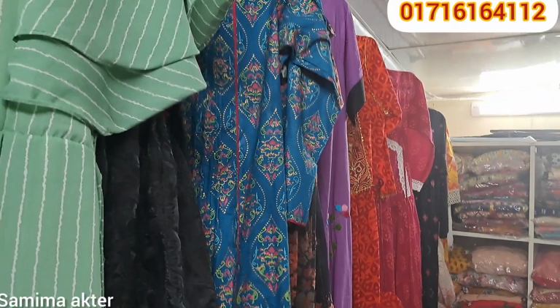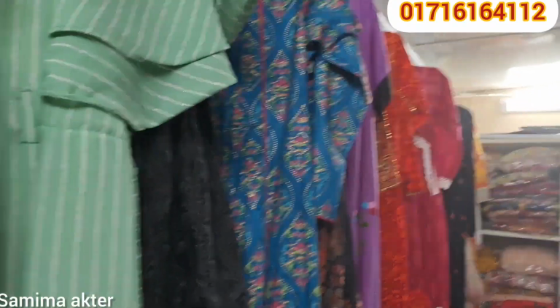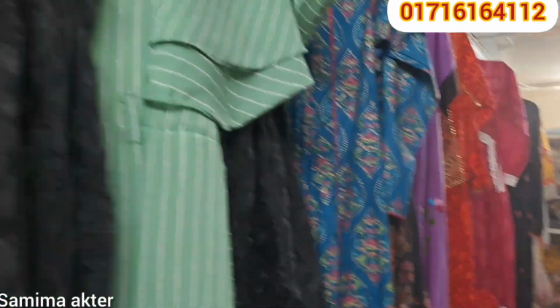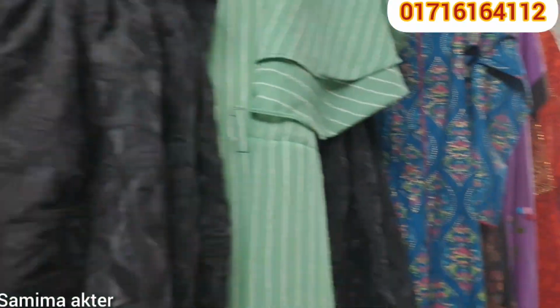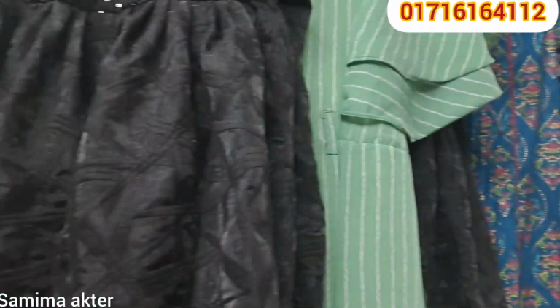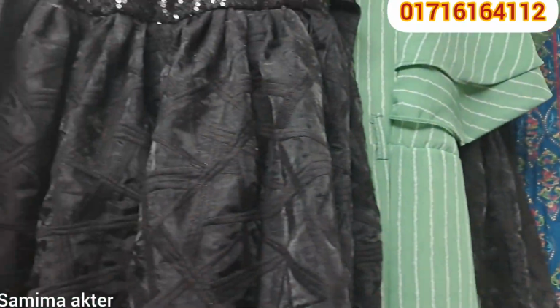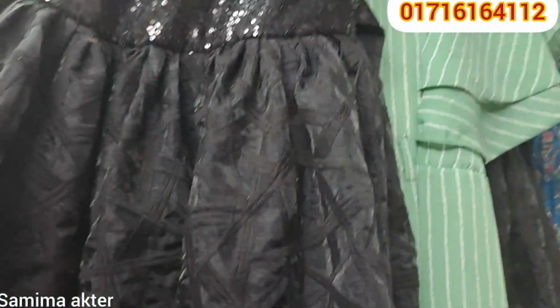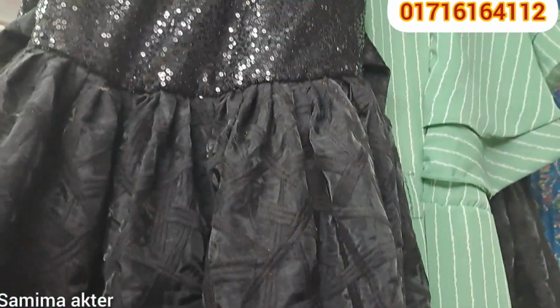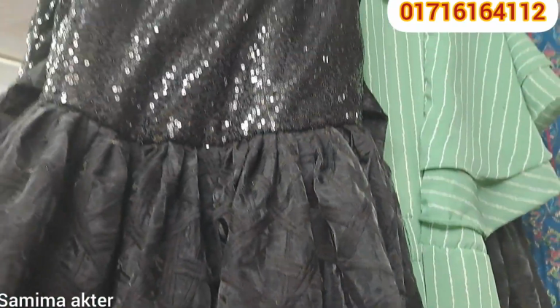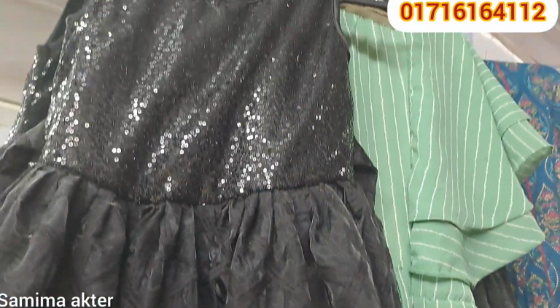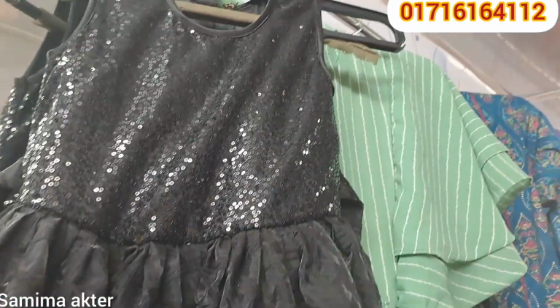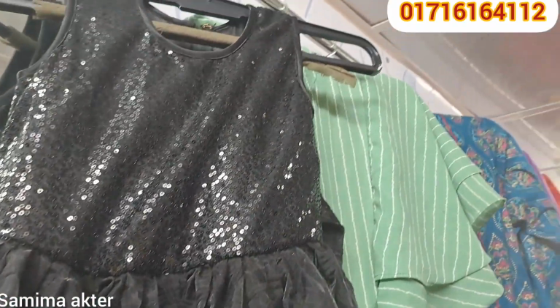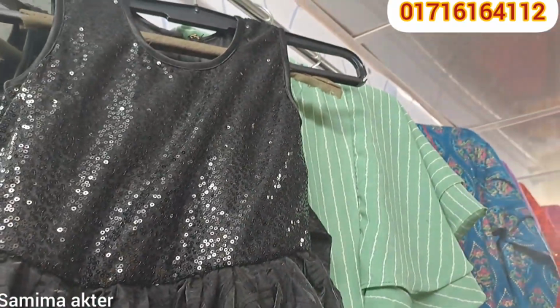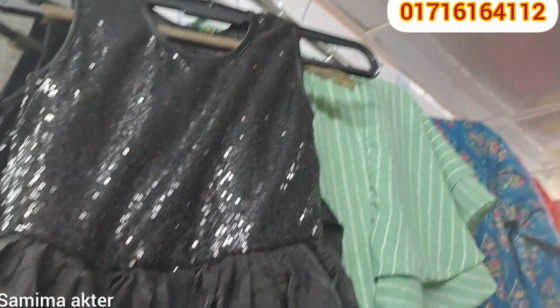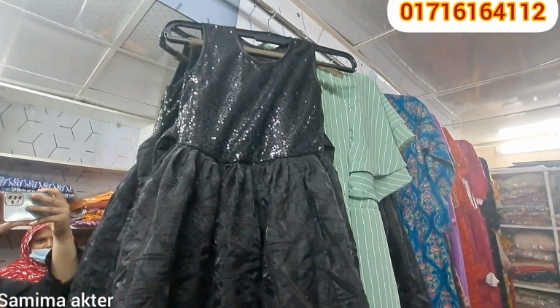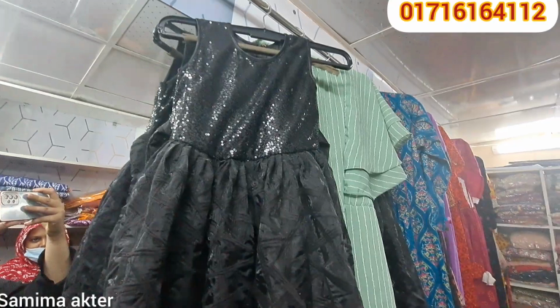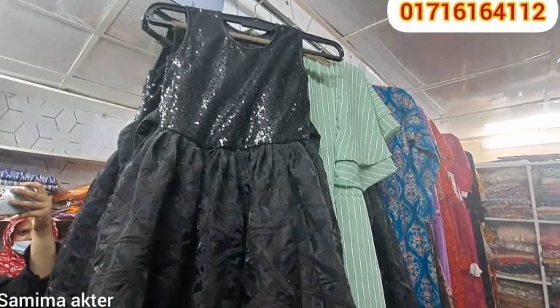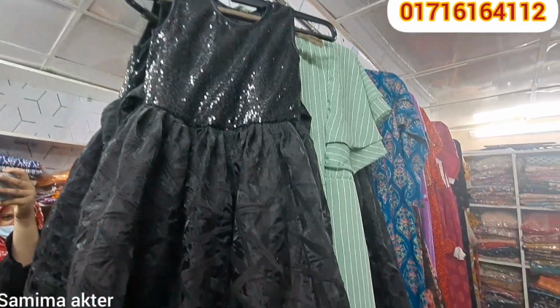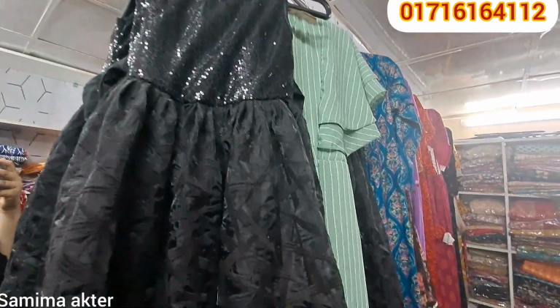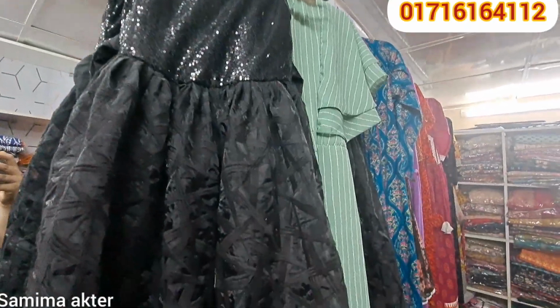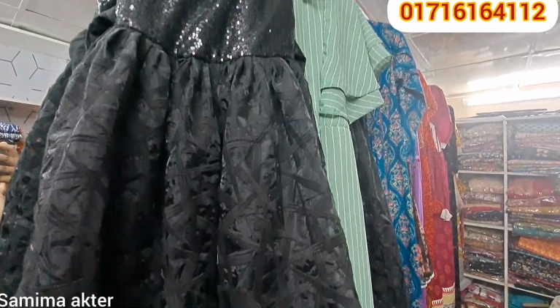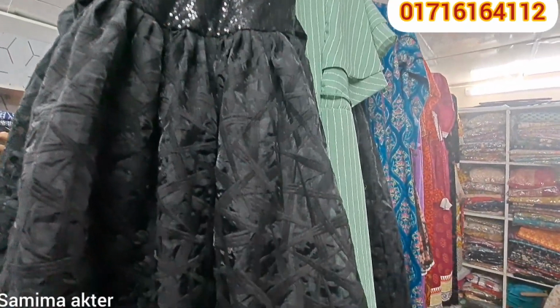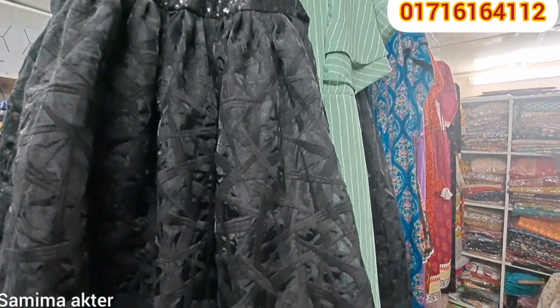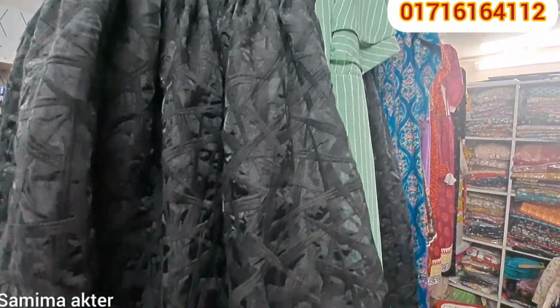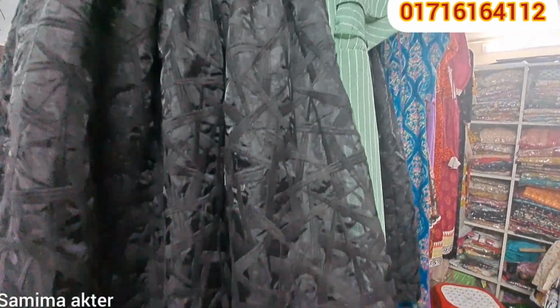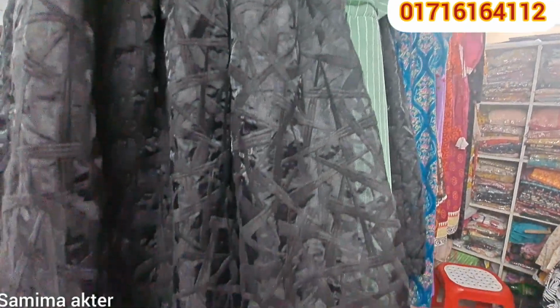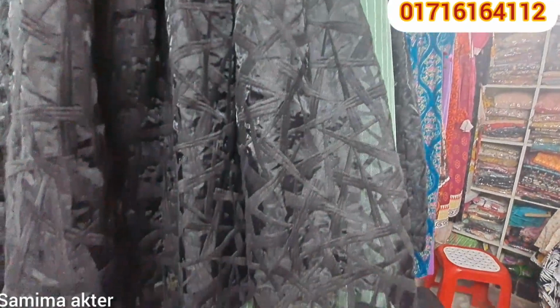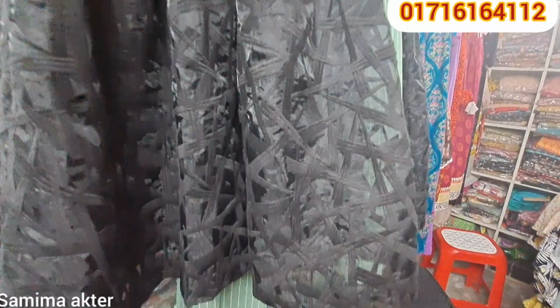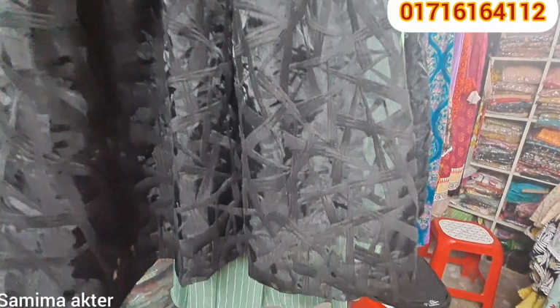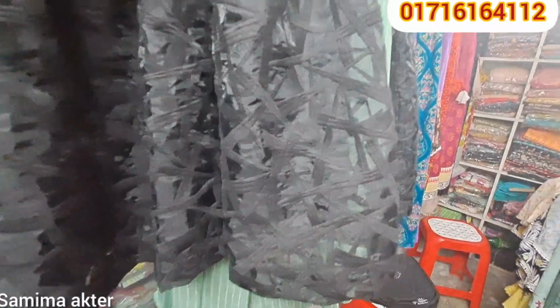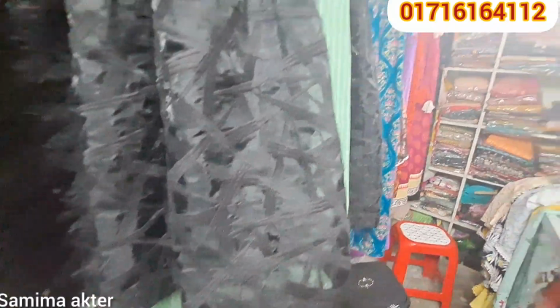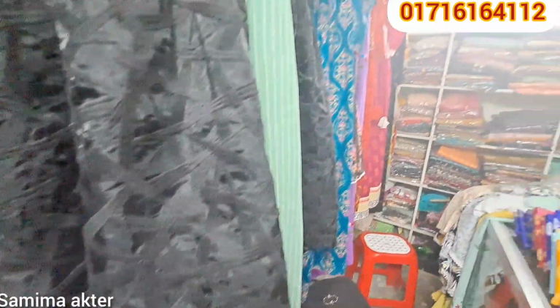Hello viewers, welcome back to my channel. This is the Jarin collection.